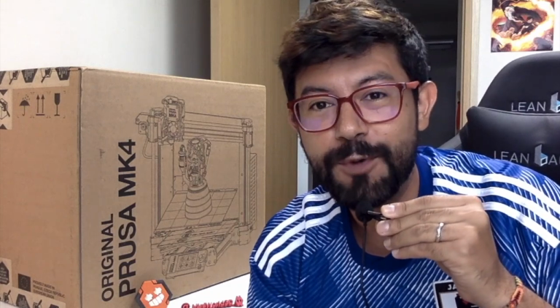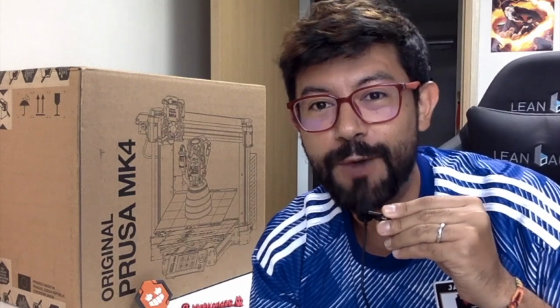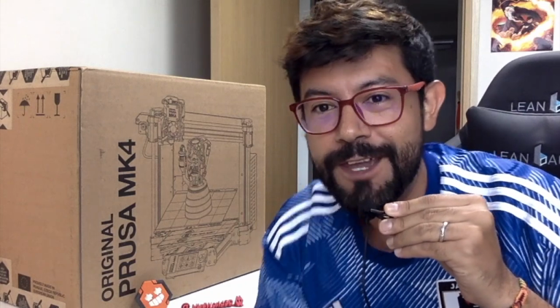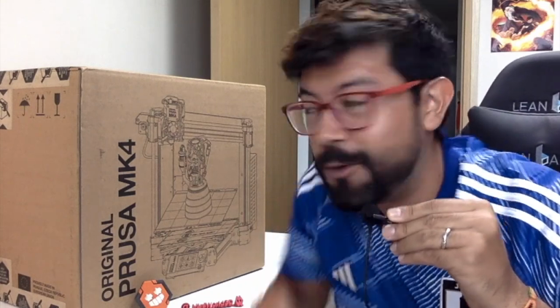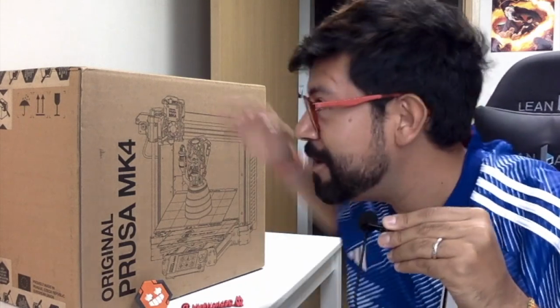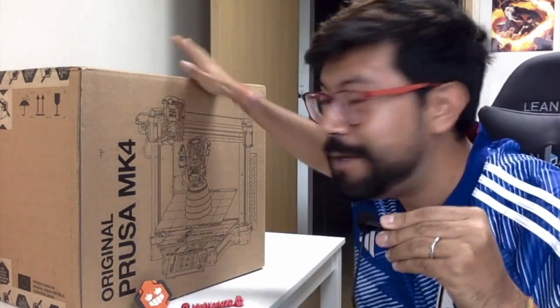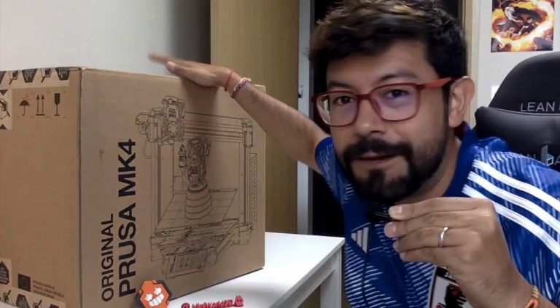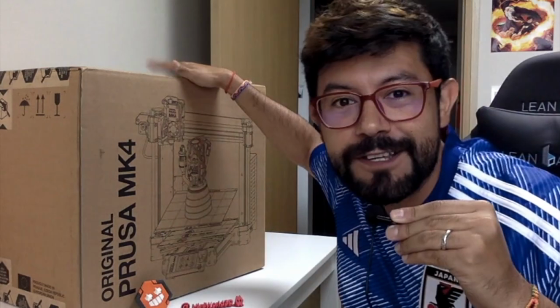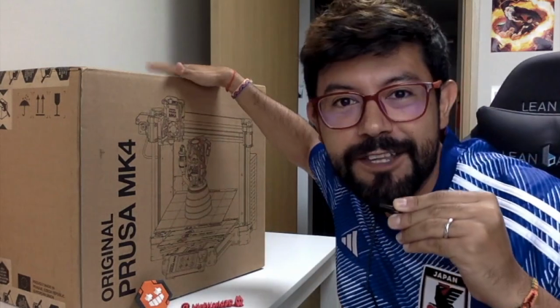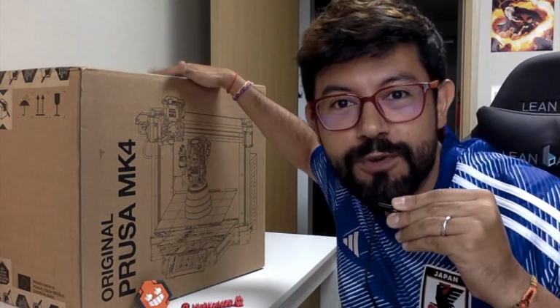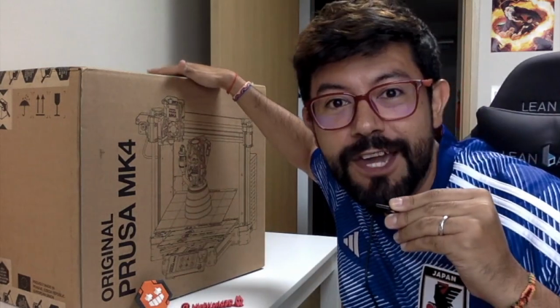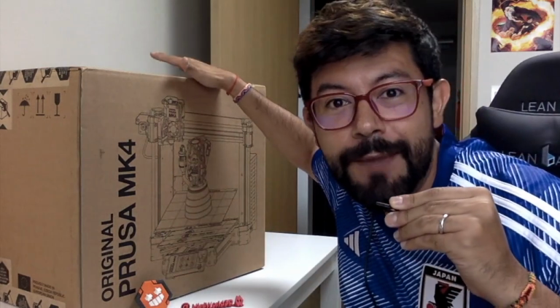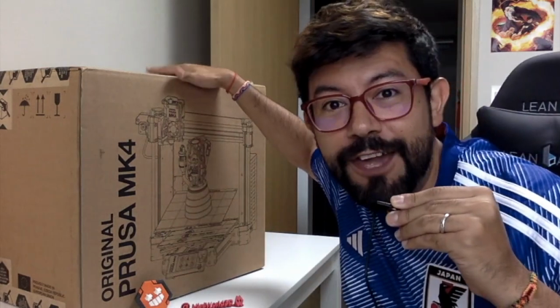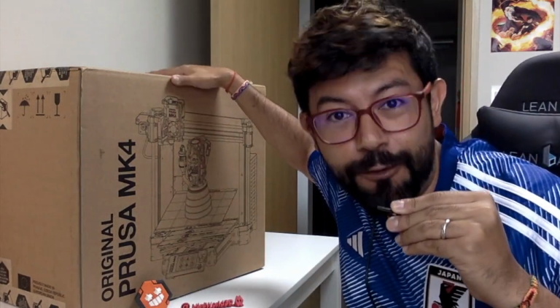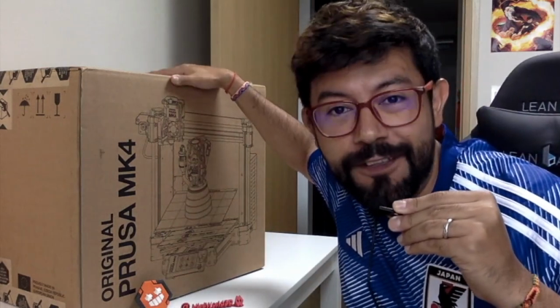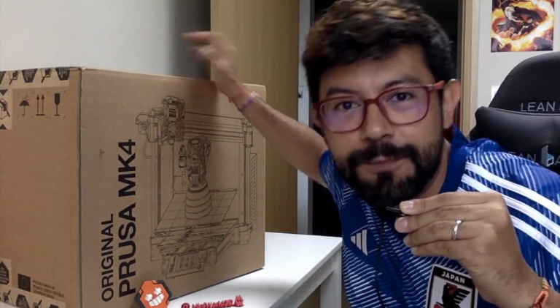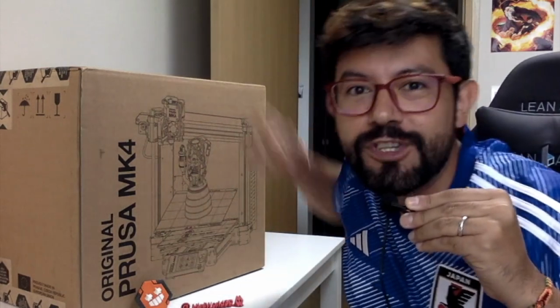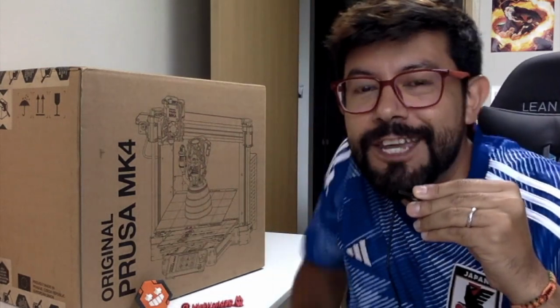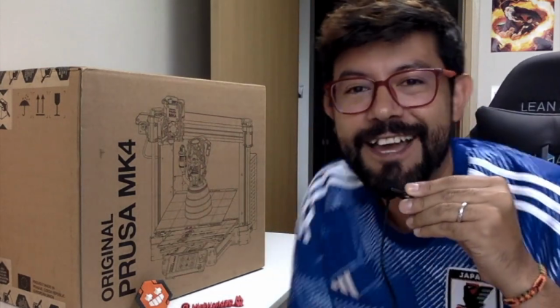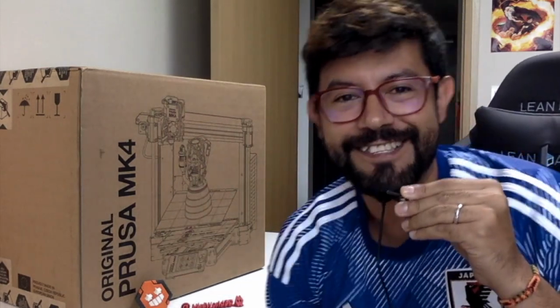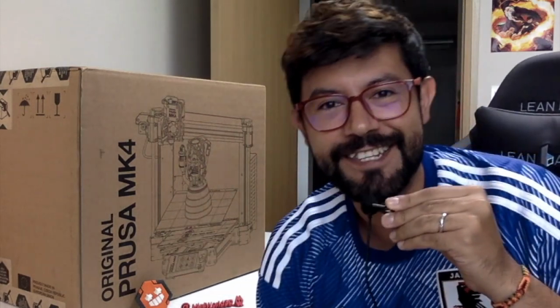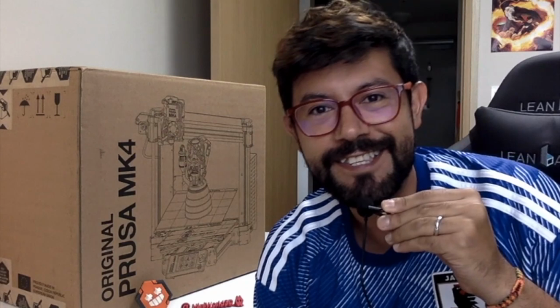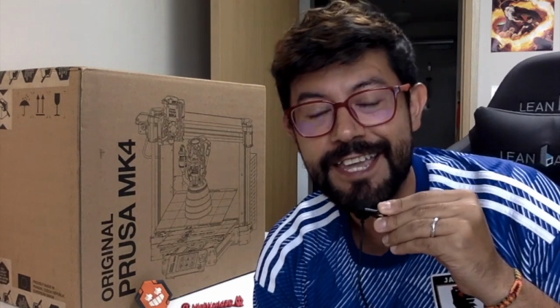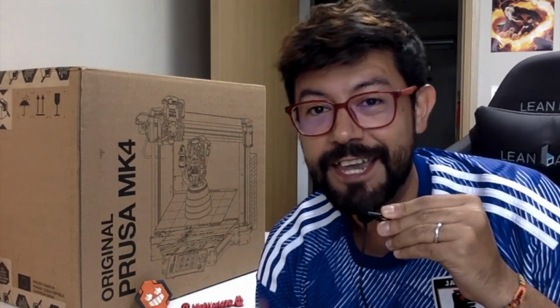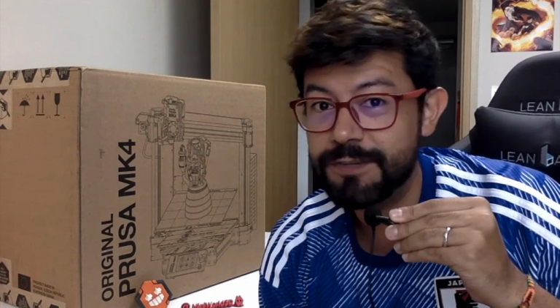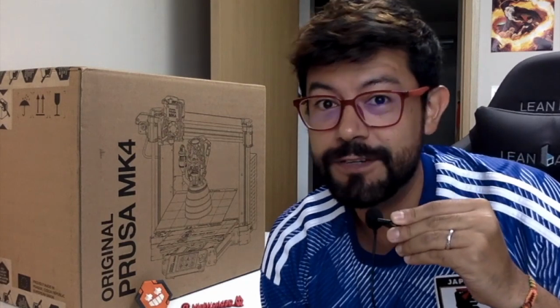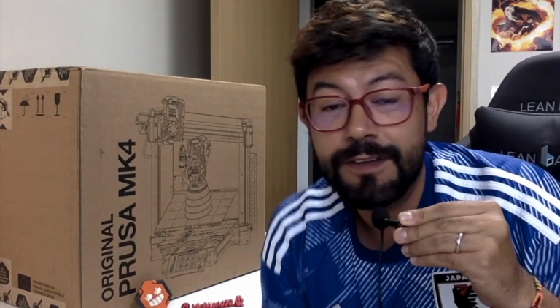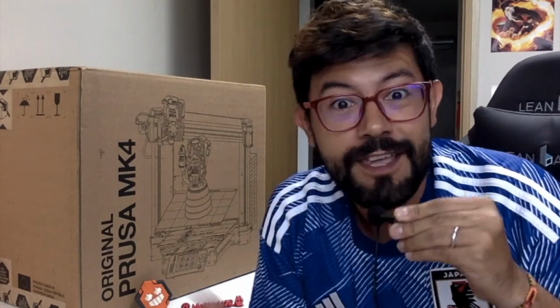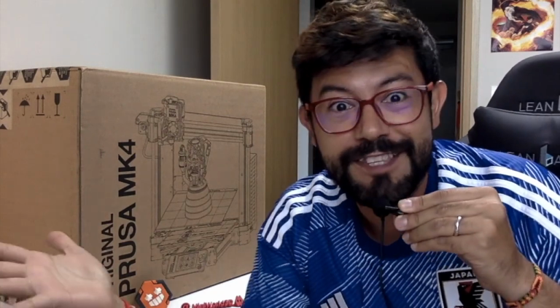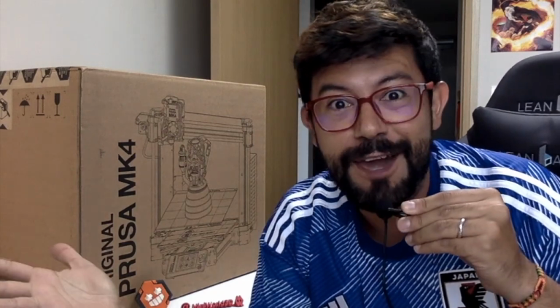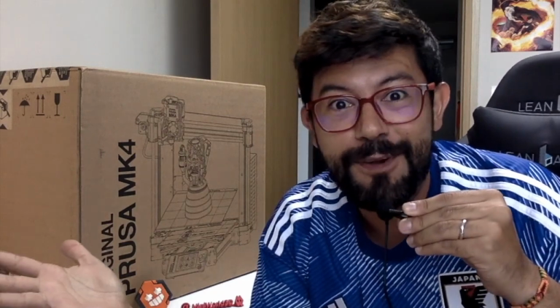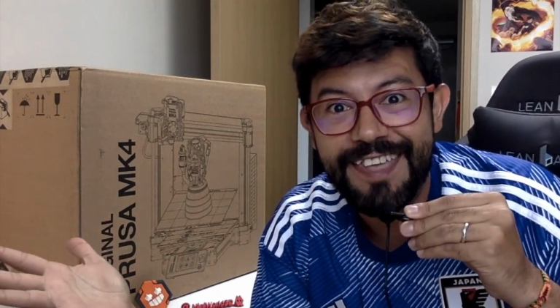Number one, we're going to be unboxing the Prusa MK4 that the Prusa team has sent us. And number two, it's my birthday!